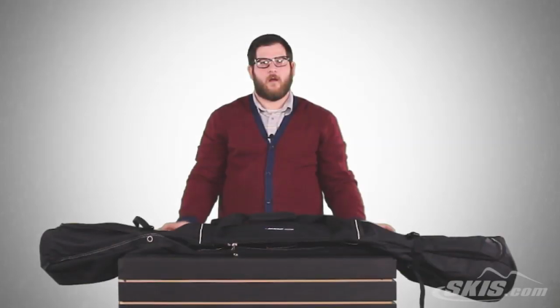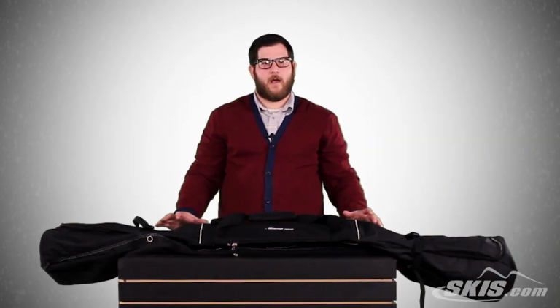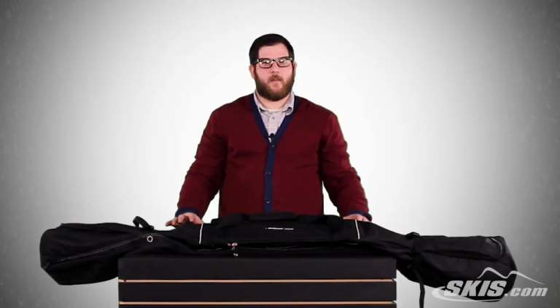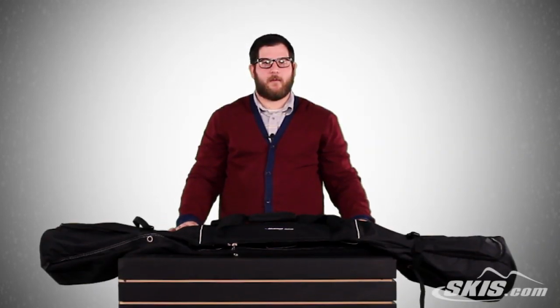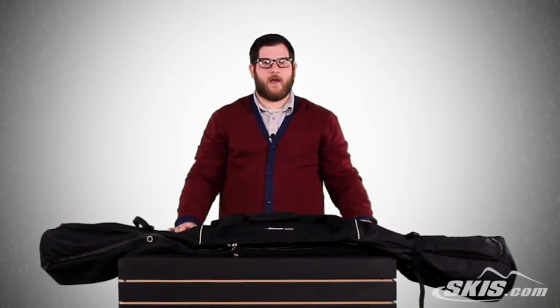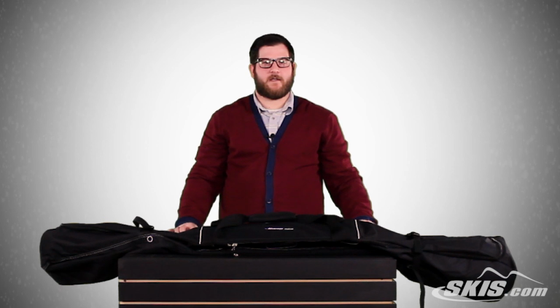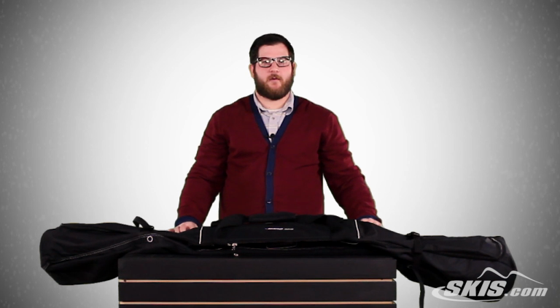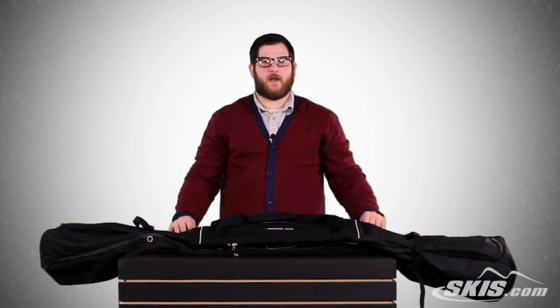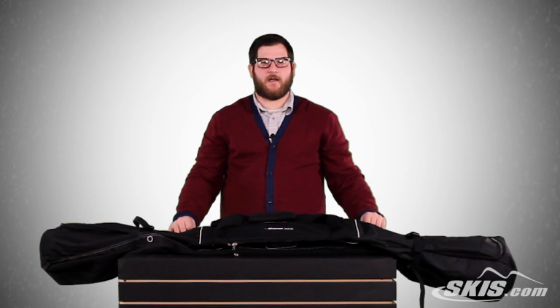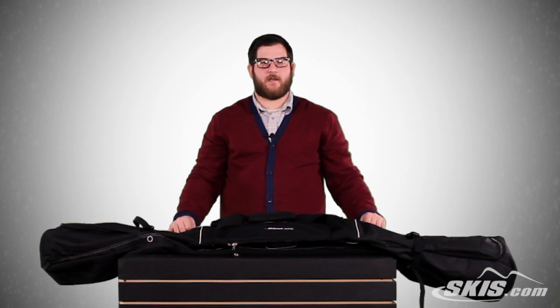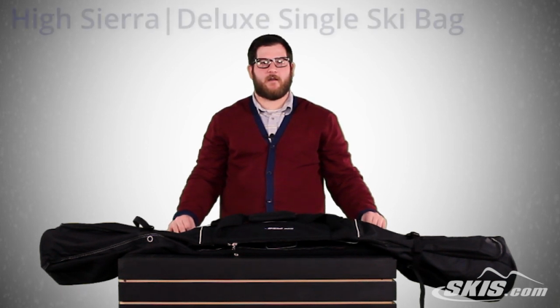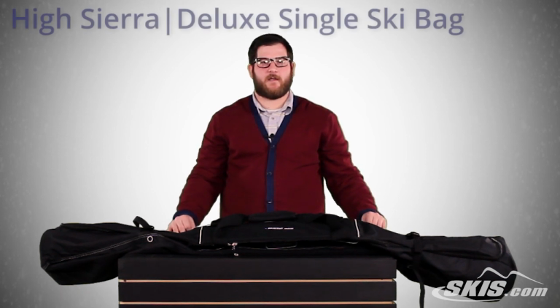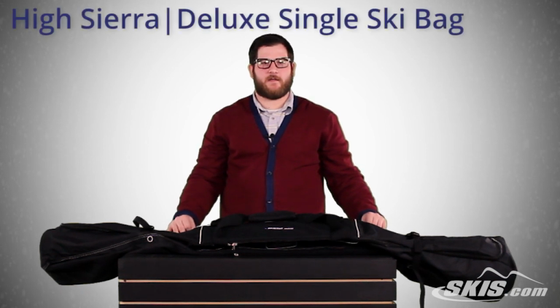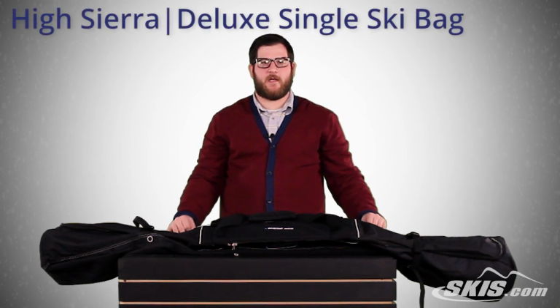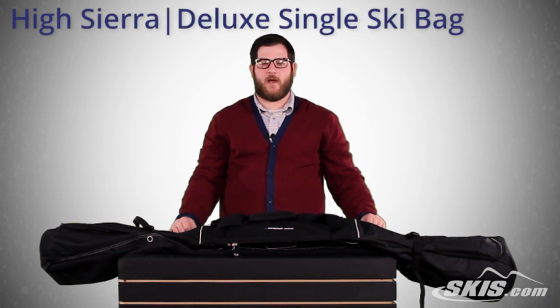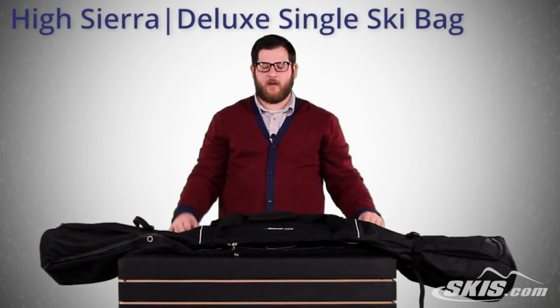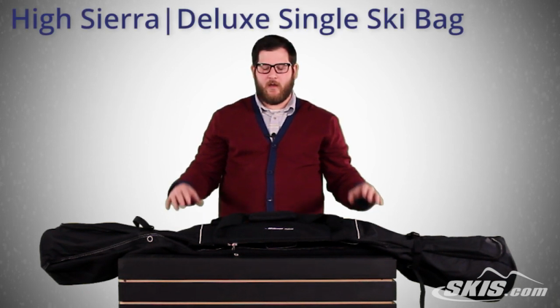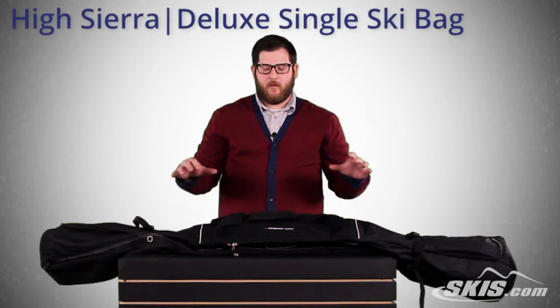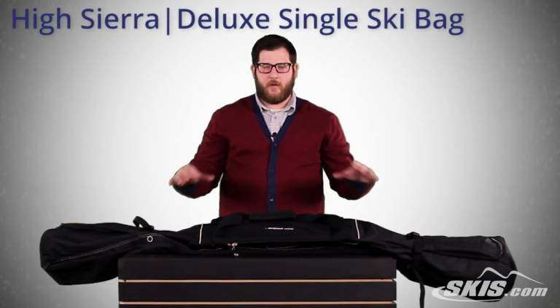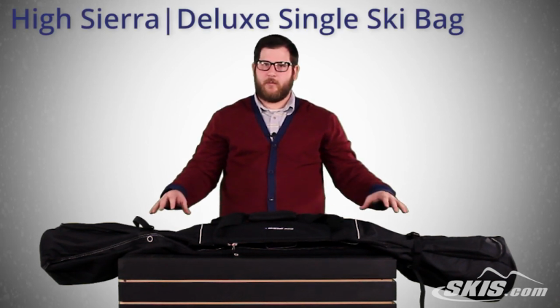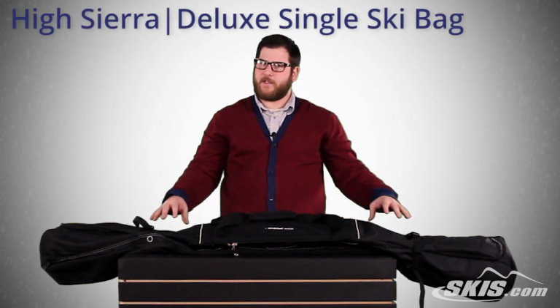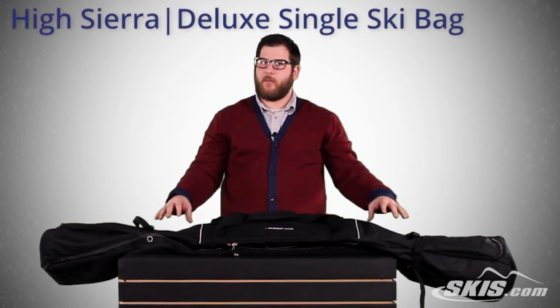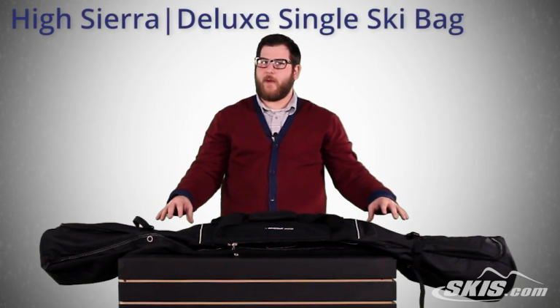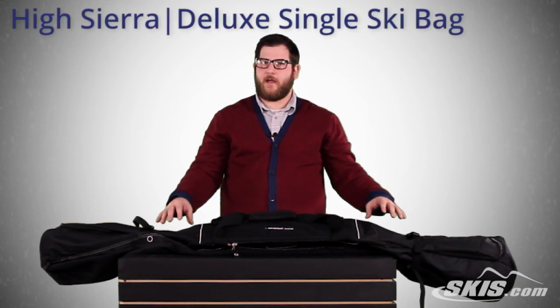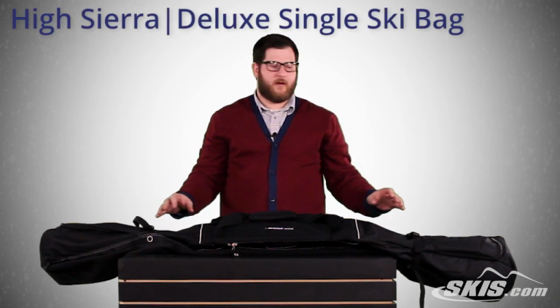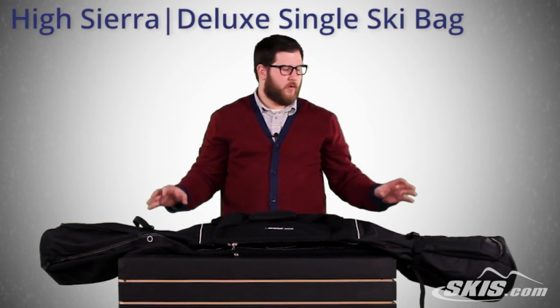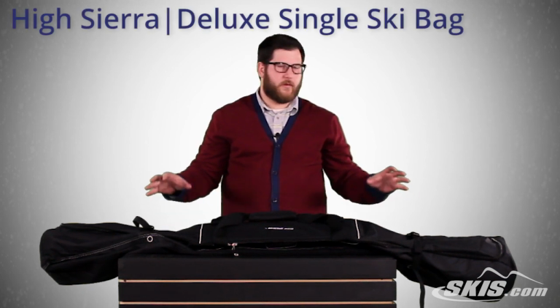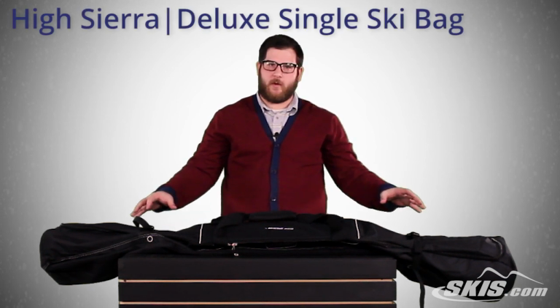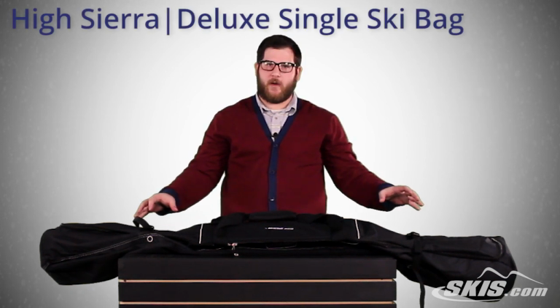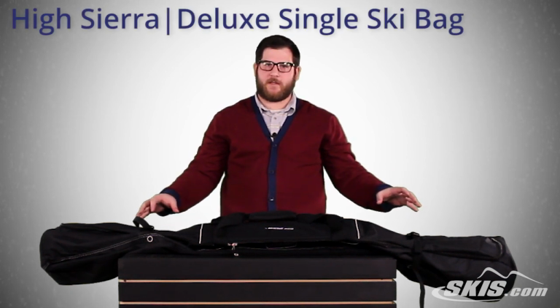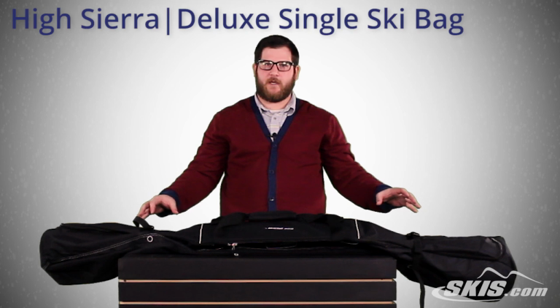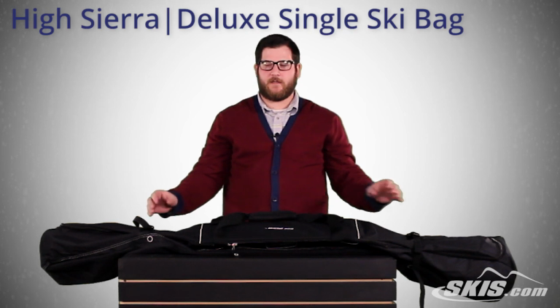Hey, Bobby Bags here with the High Sierra Single Ski Bag. Real simple bag here, holds one pair of skis.